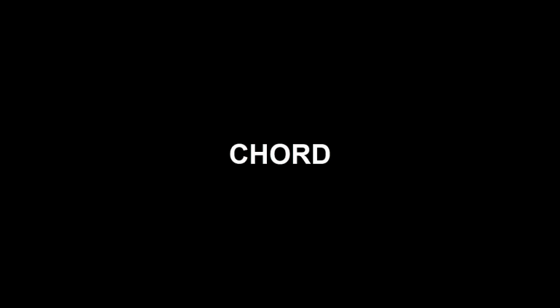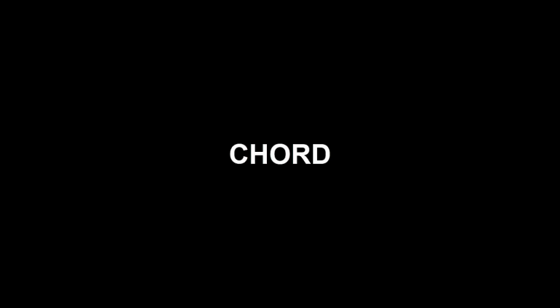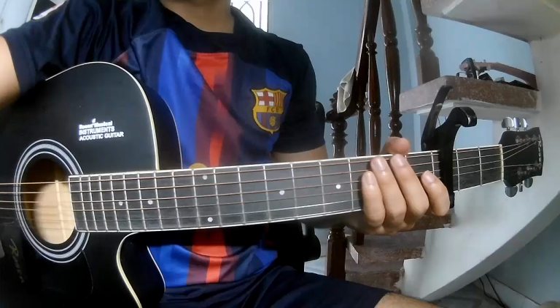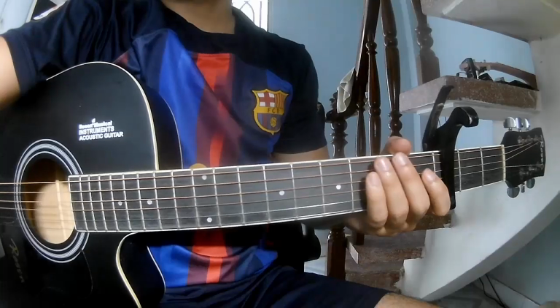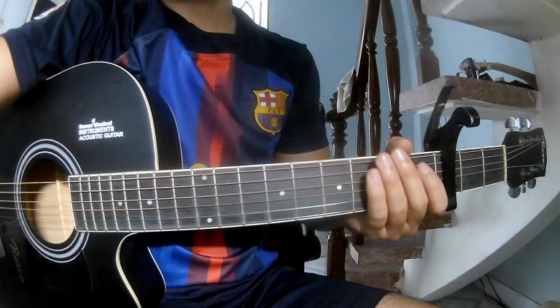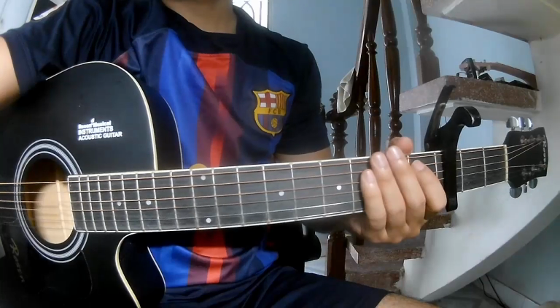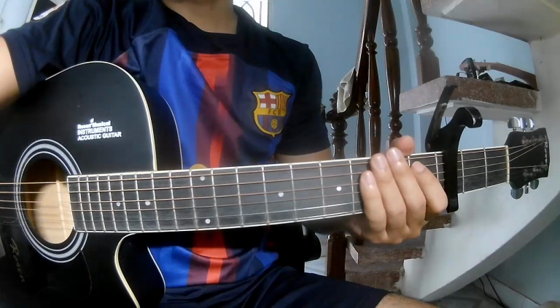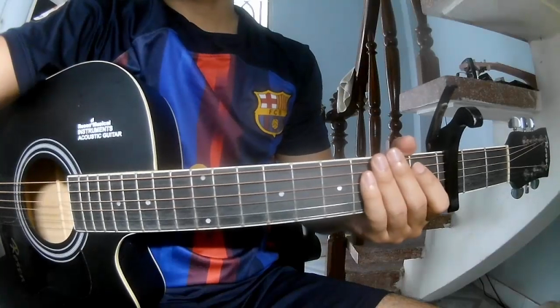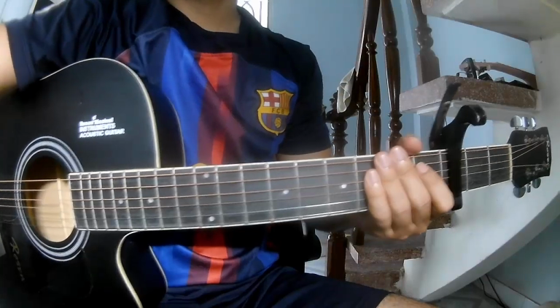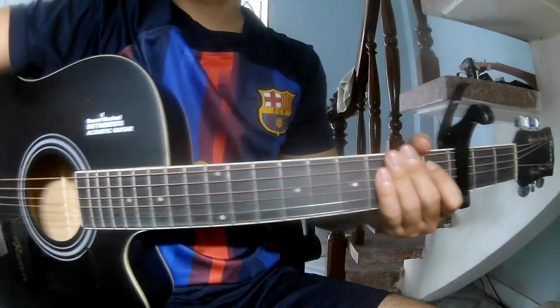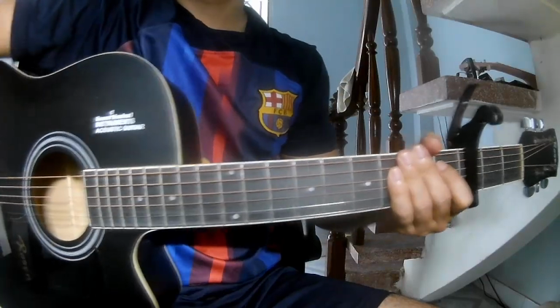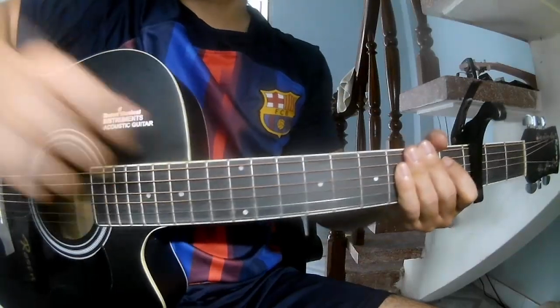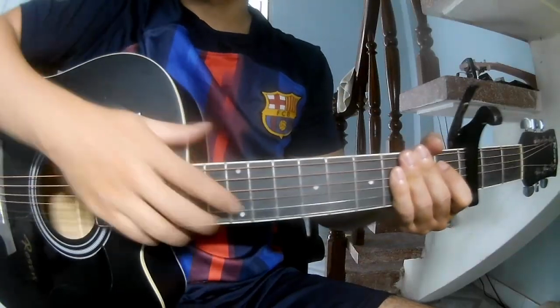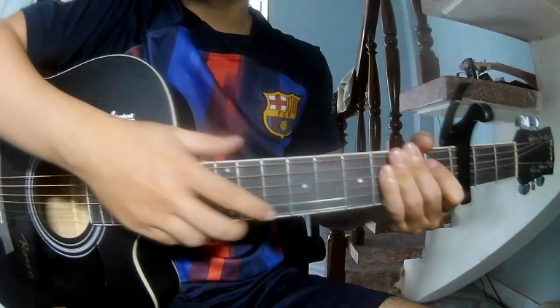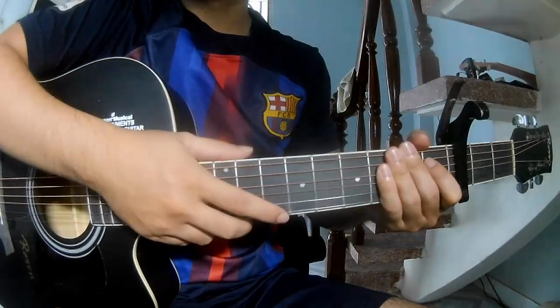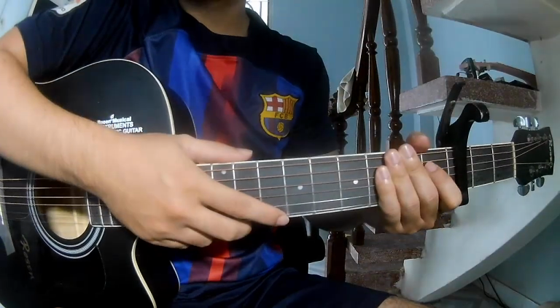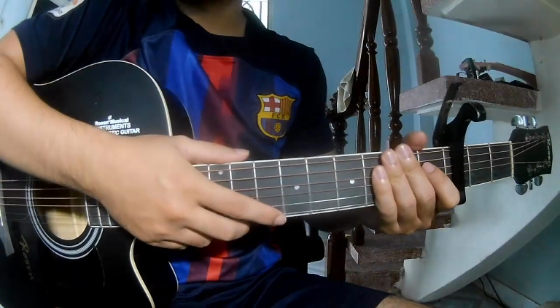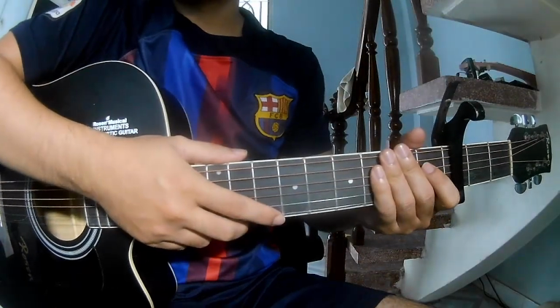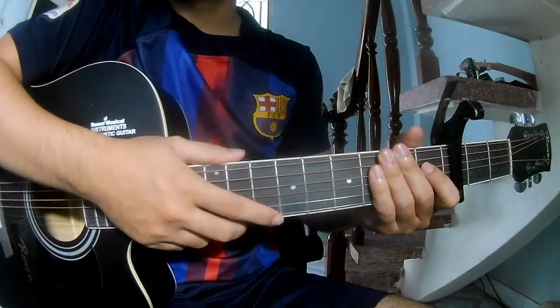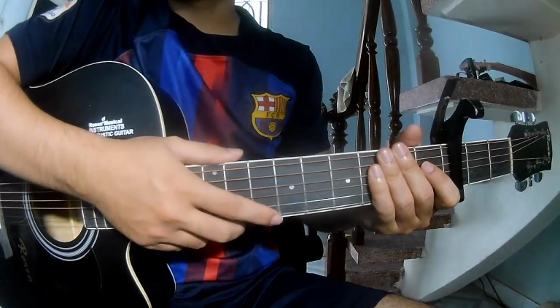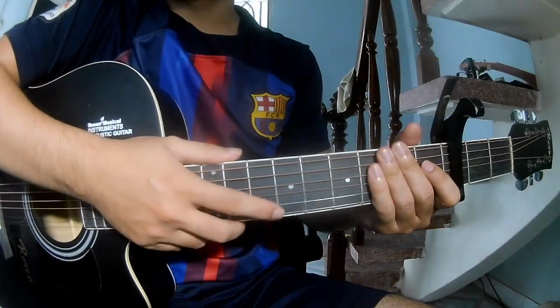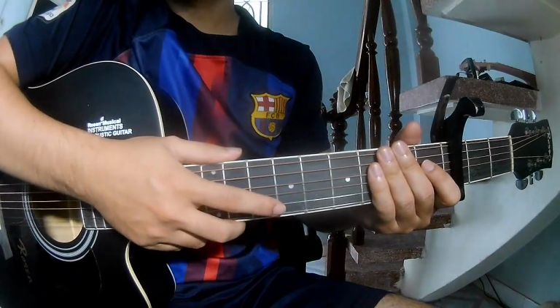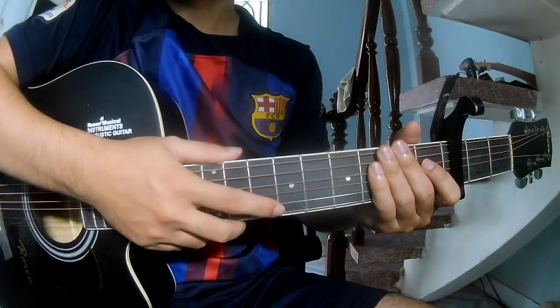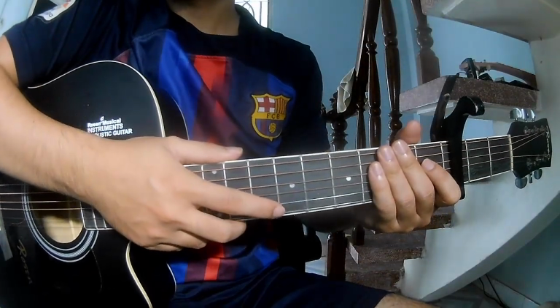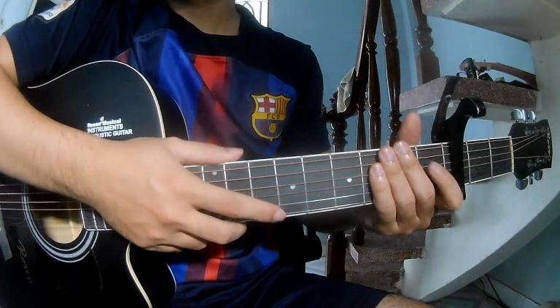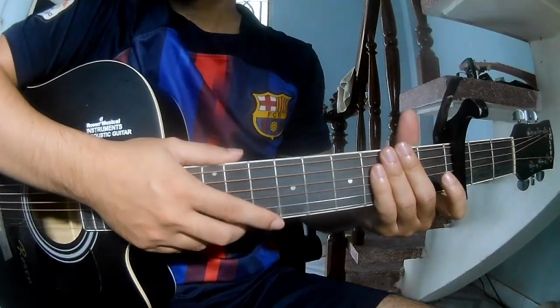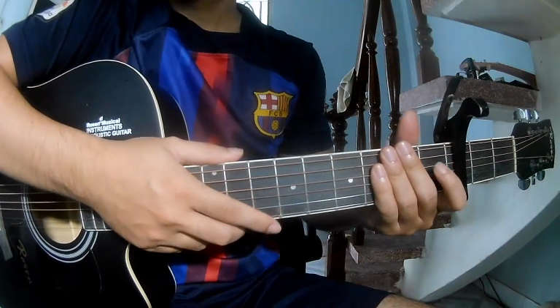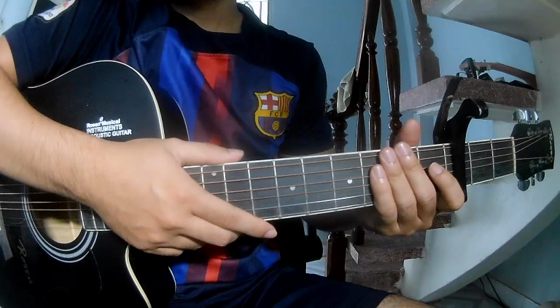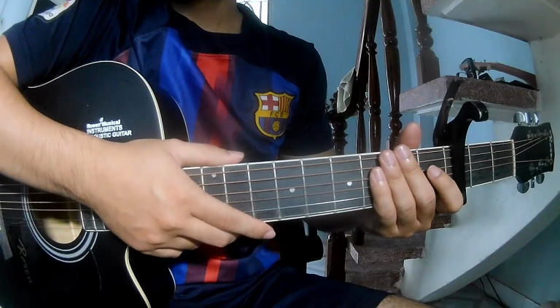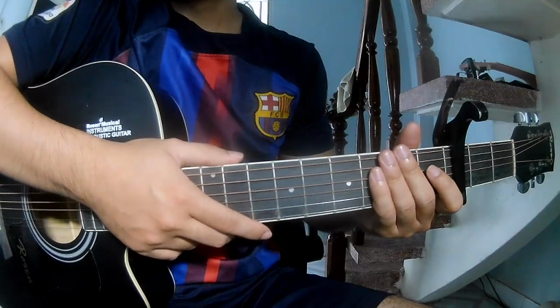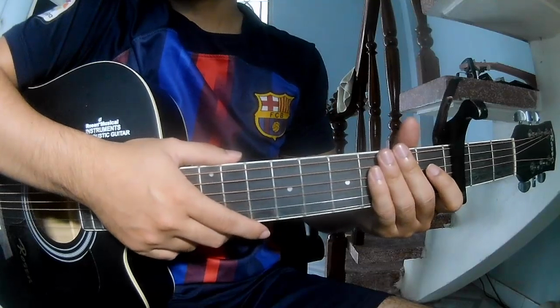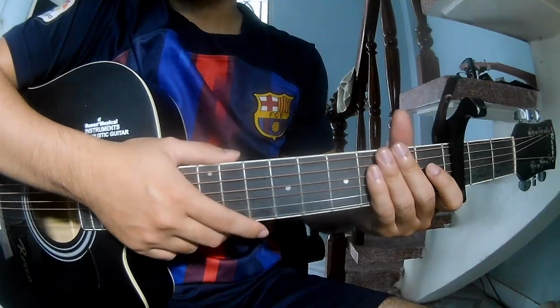Hi everyone, today we see how to play Guitar Major by Weezer.